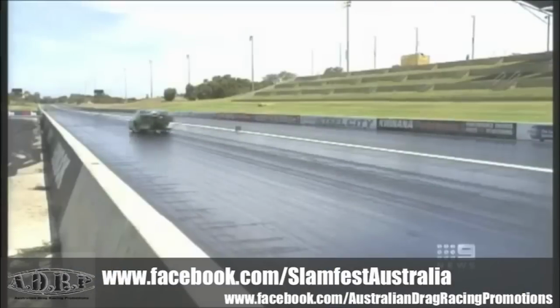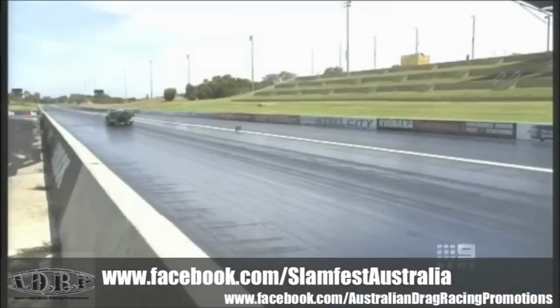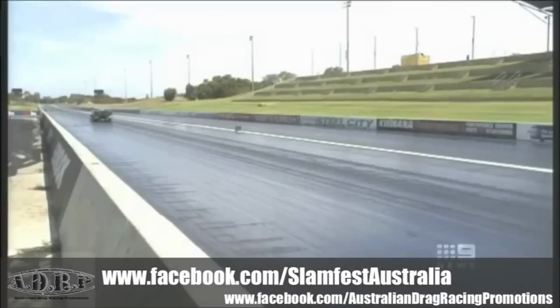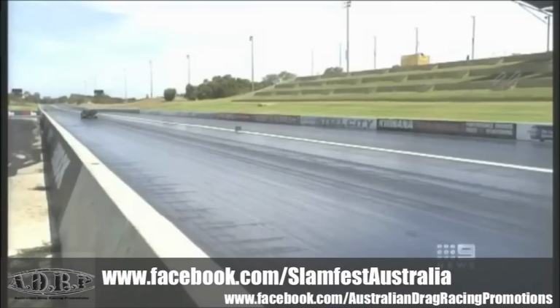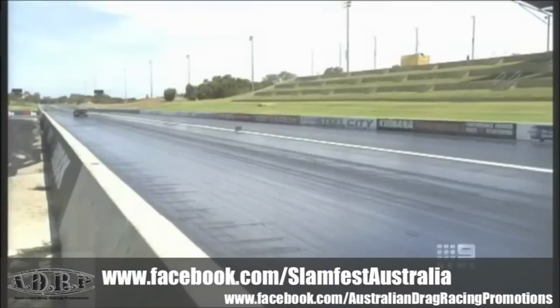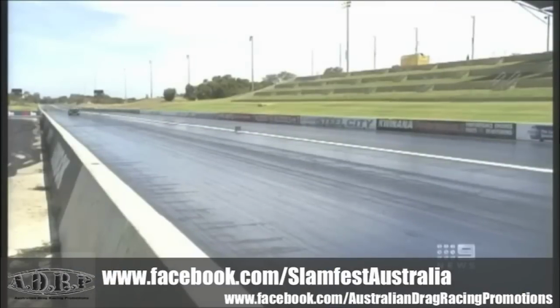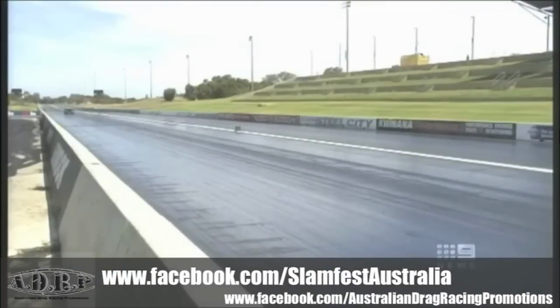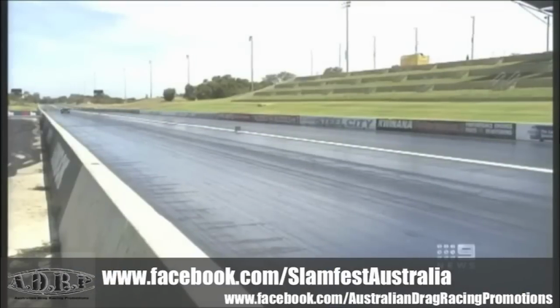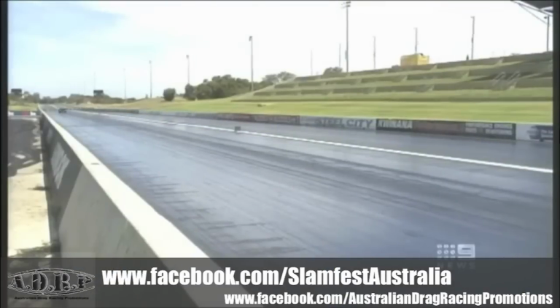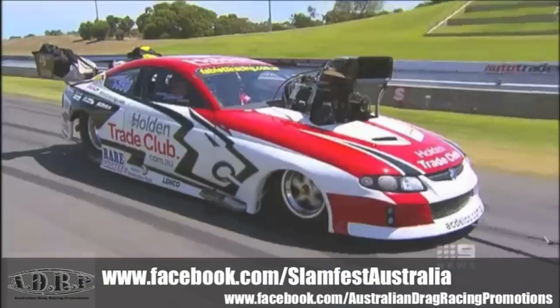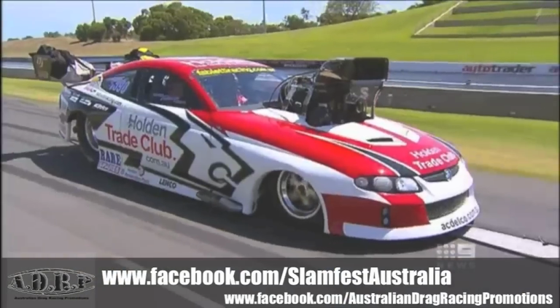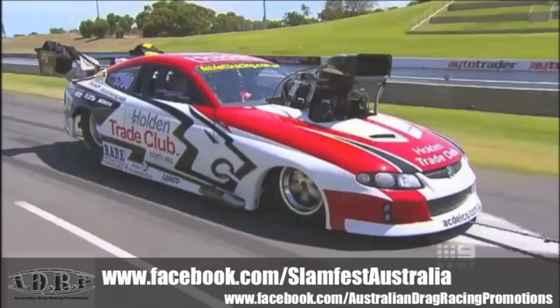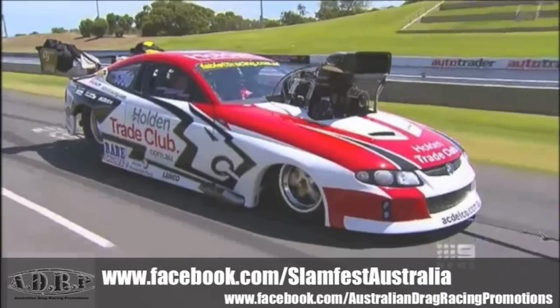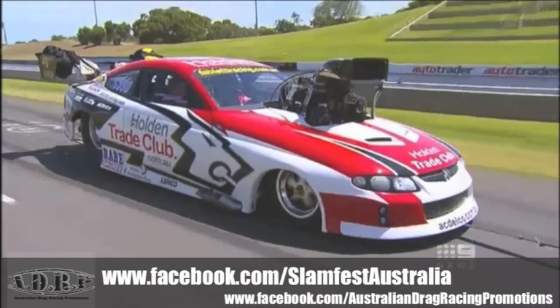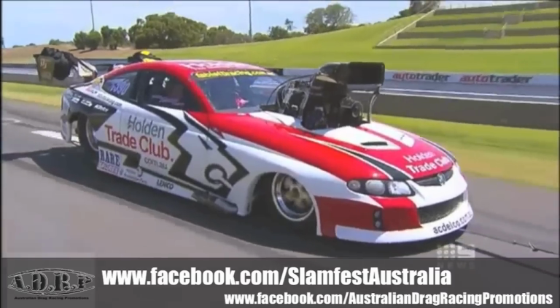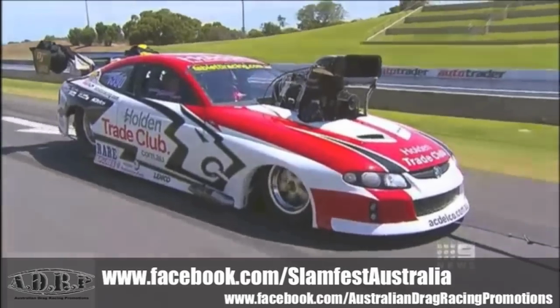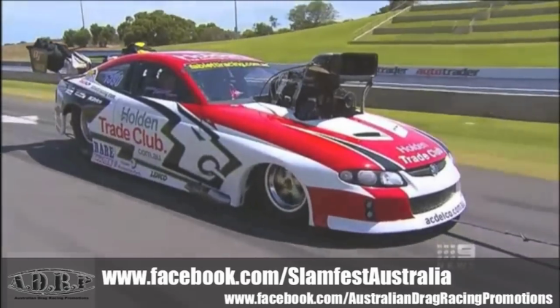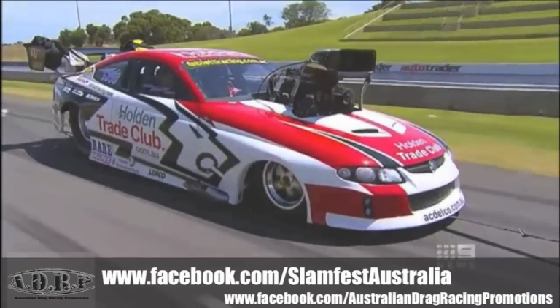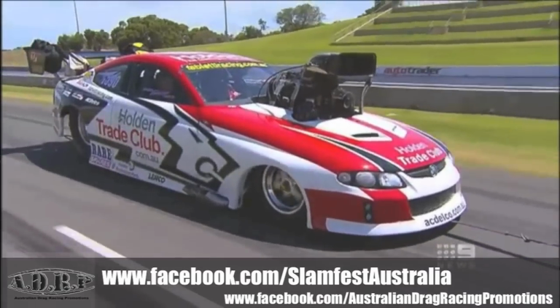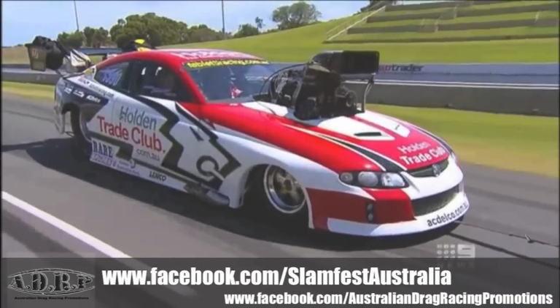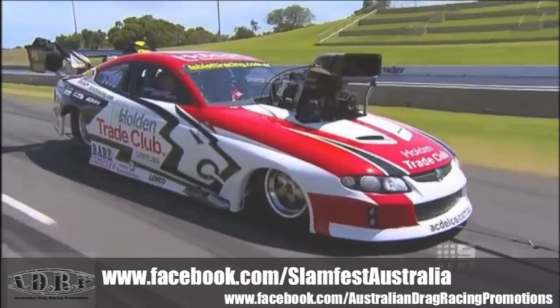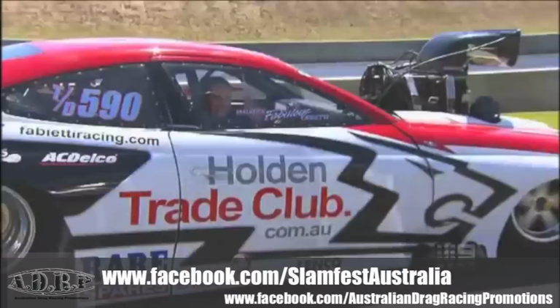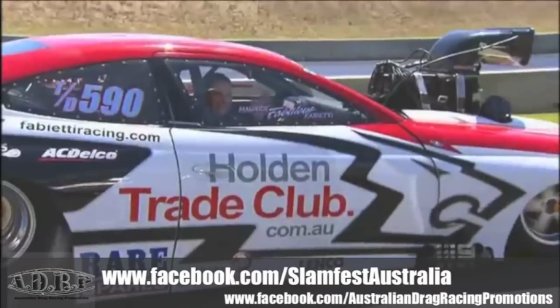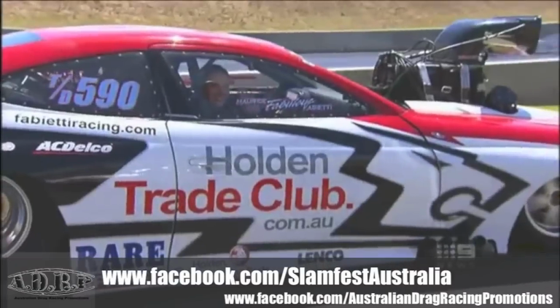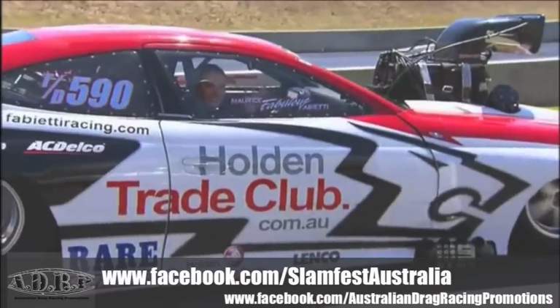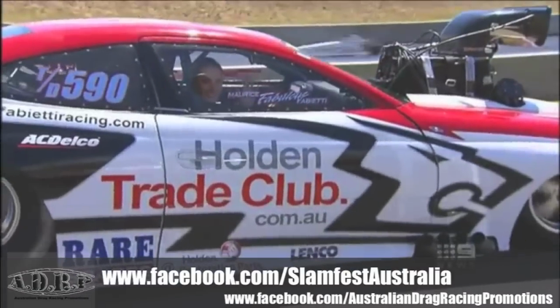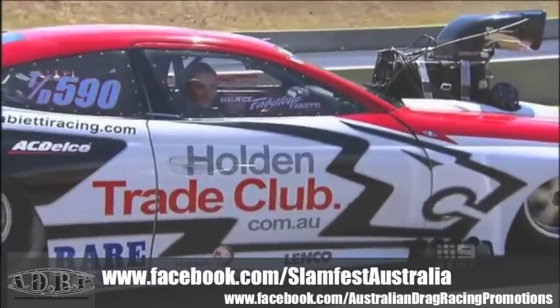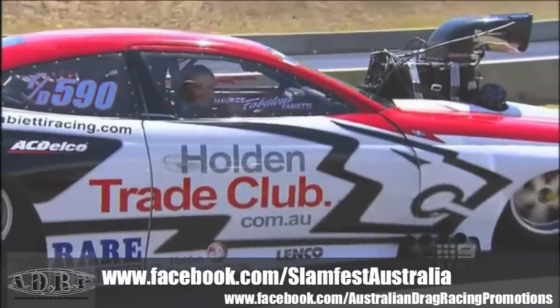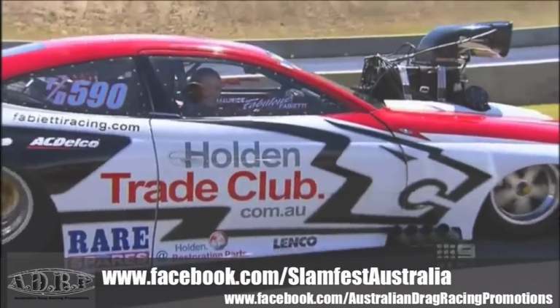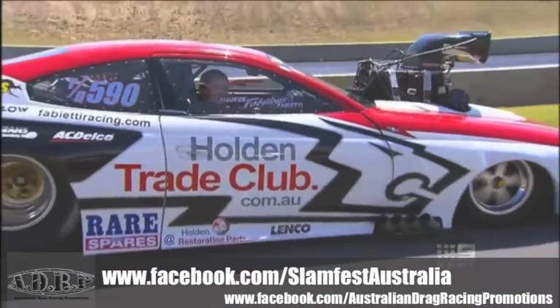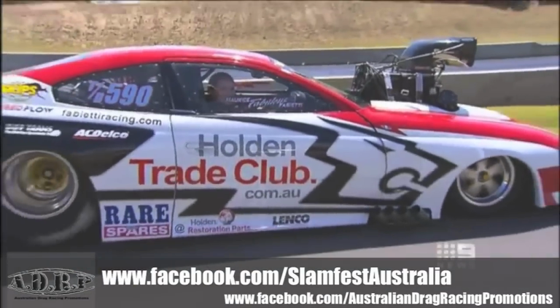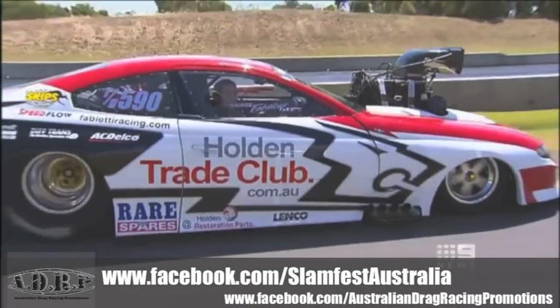The Australian Championships are at the Kwinana Motorplex this weekend. Tiffany Werthimer, 9 News.